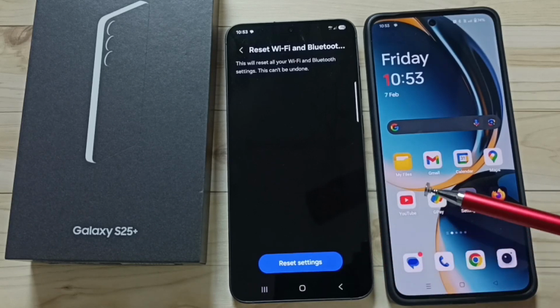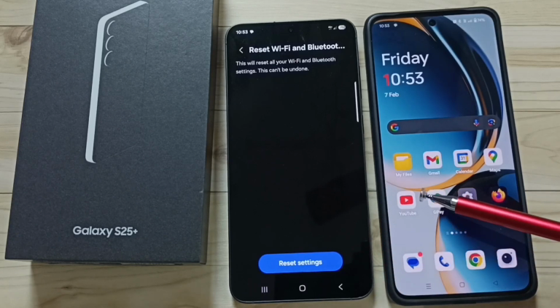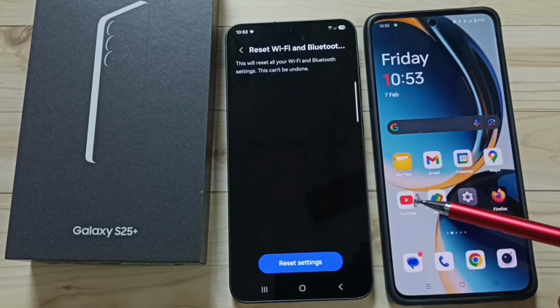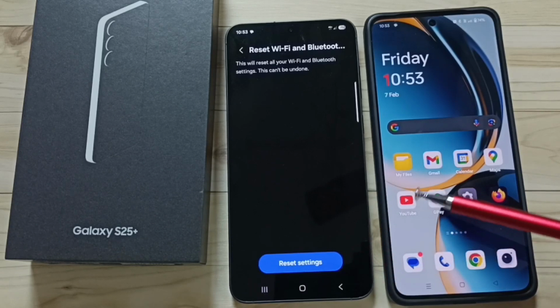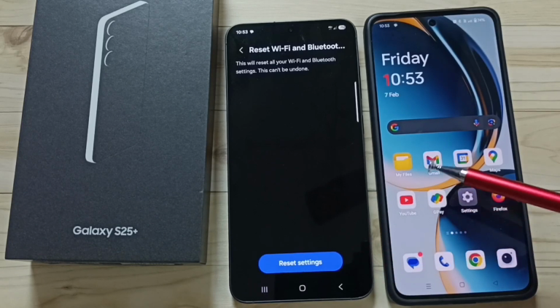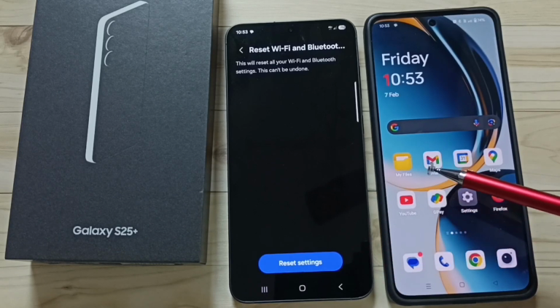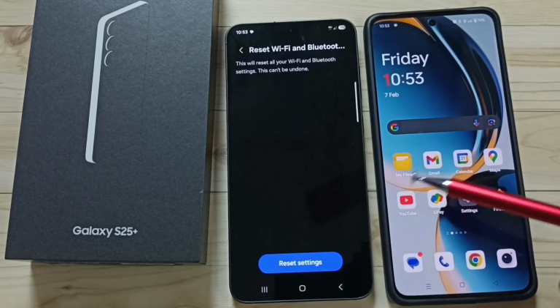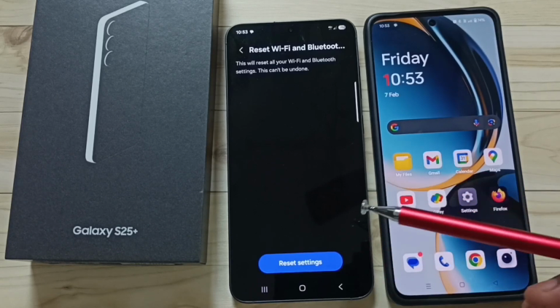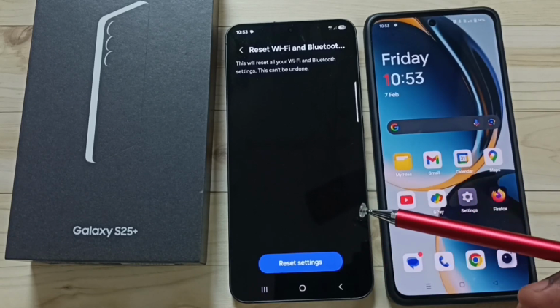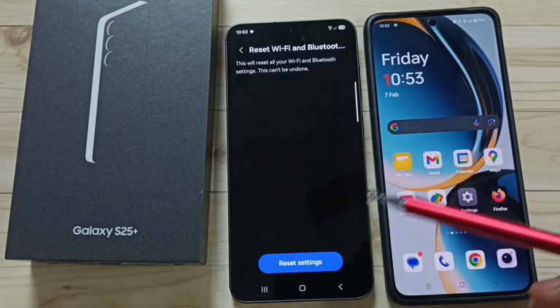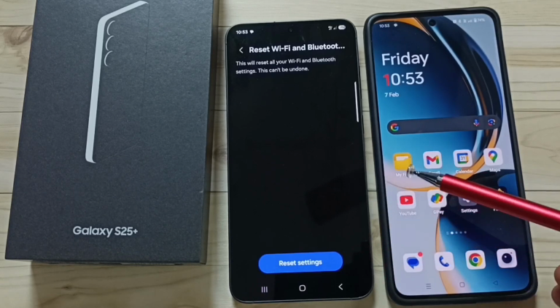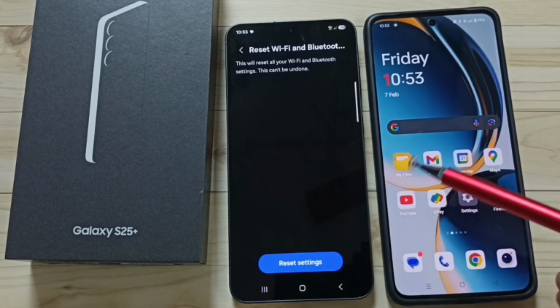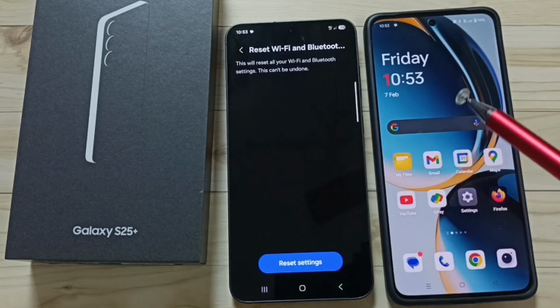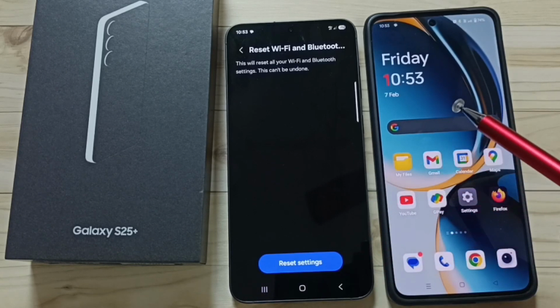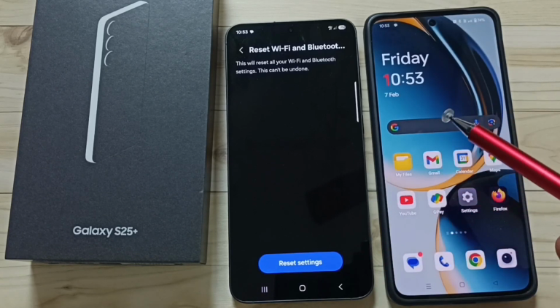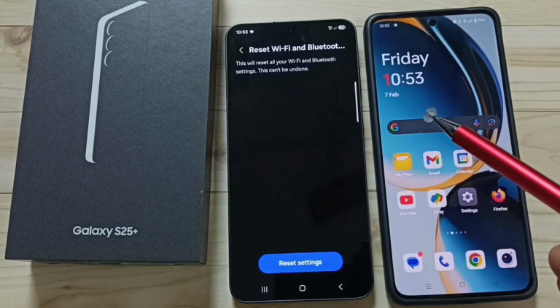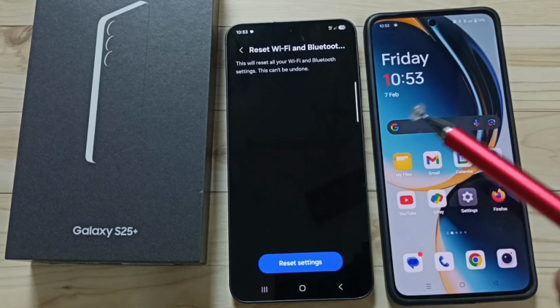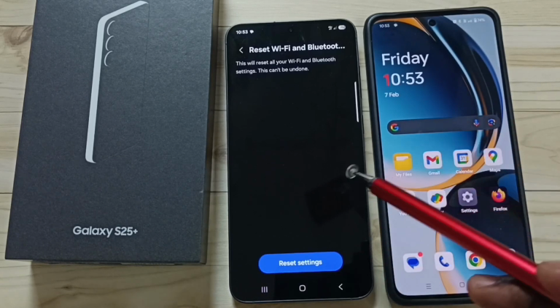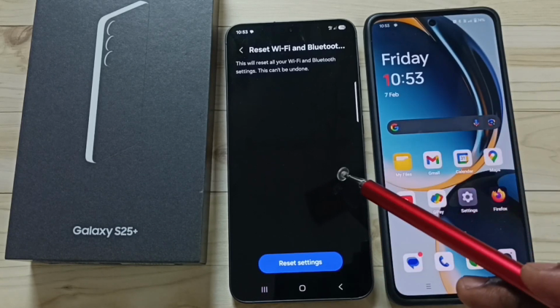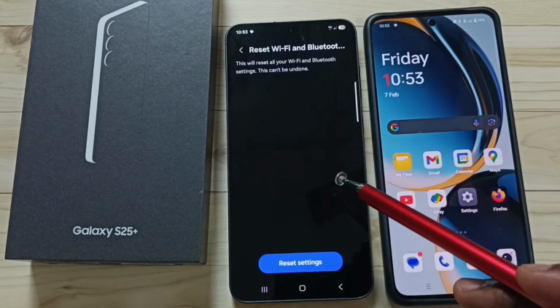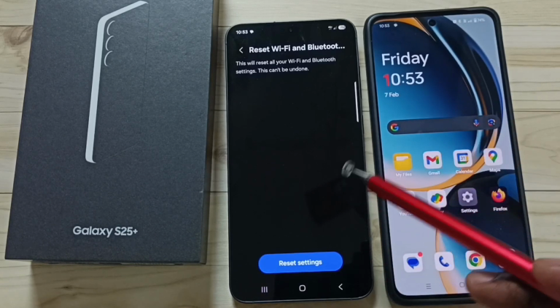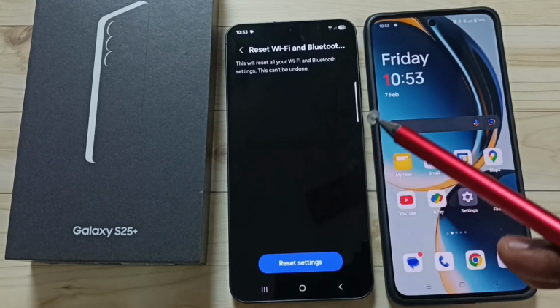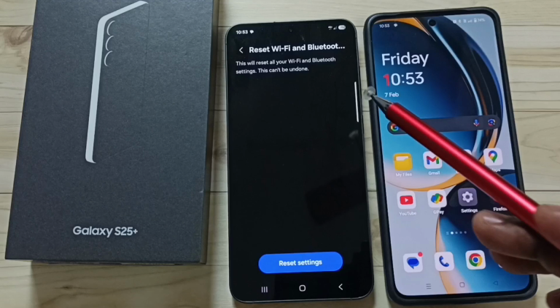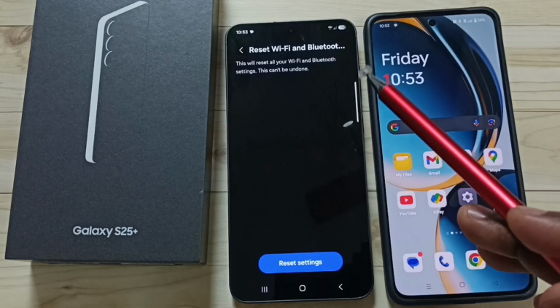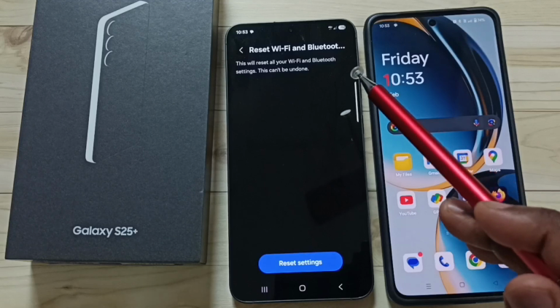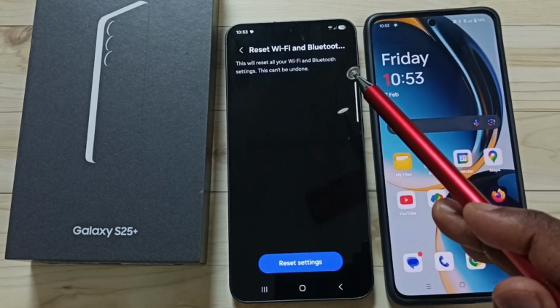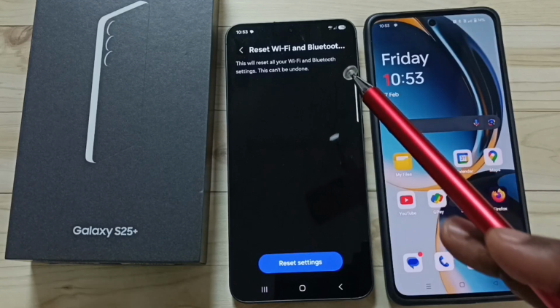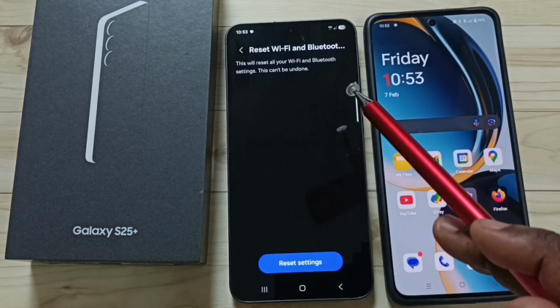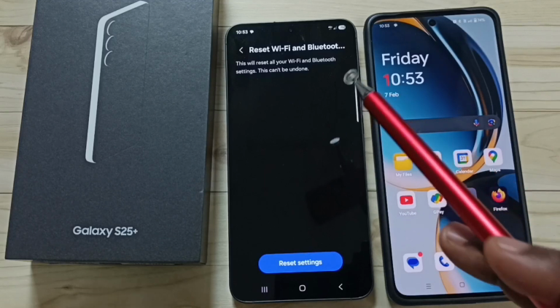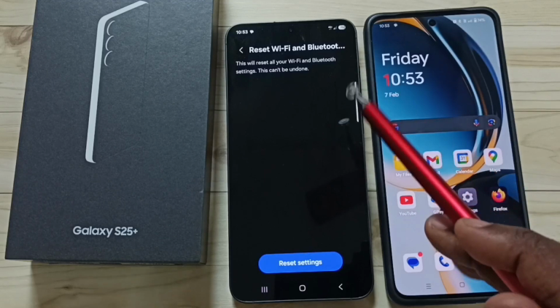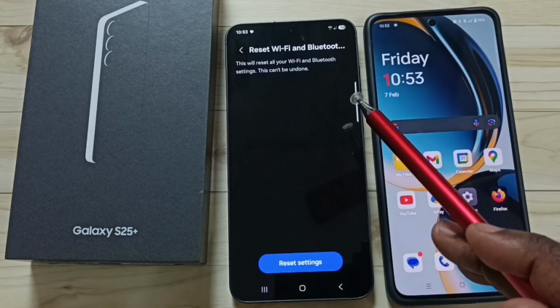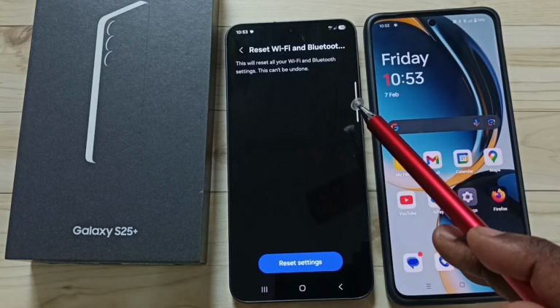It will not delete your photos, videos, contacts, or anything. It just resets only the Wi-Fi and Bluetooth settings.